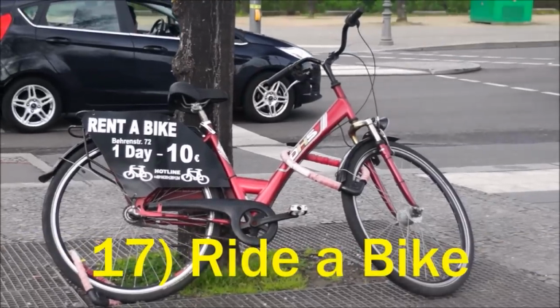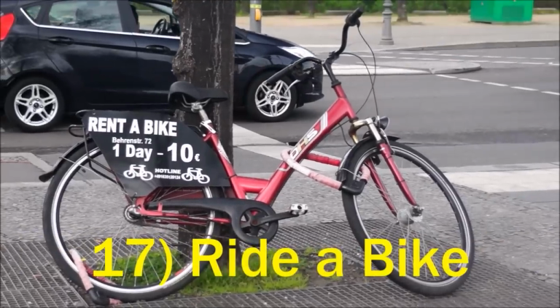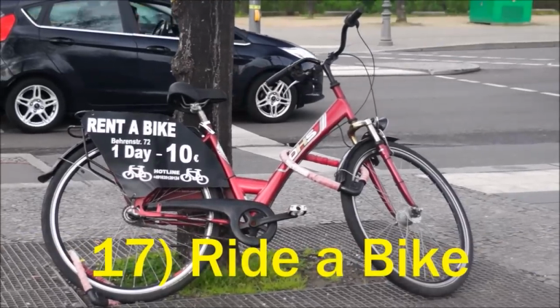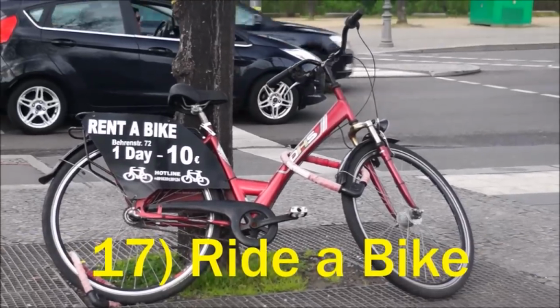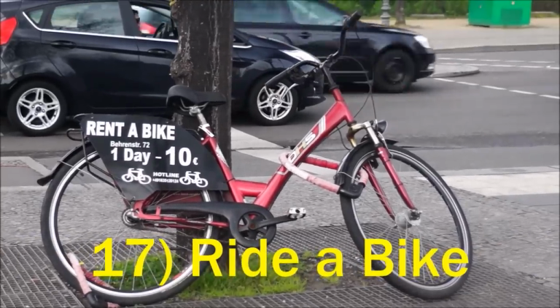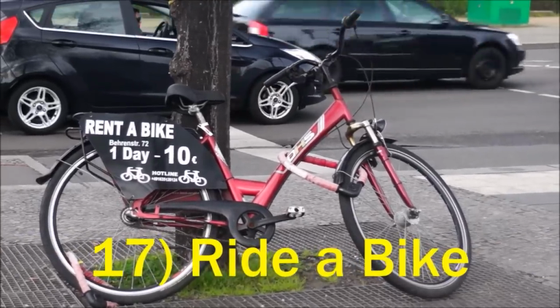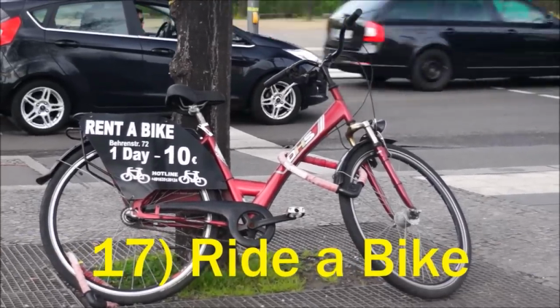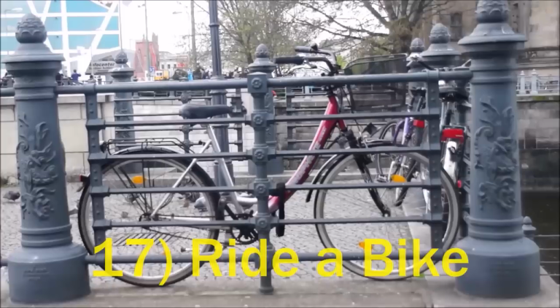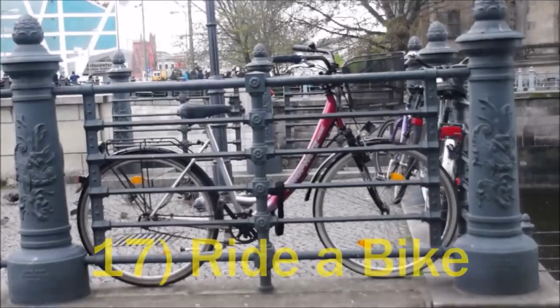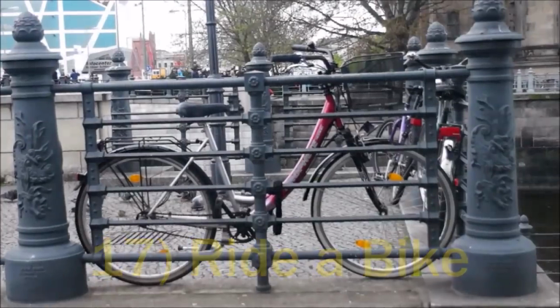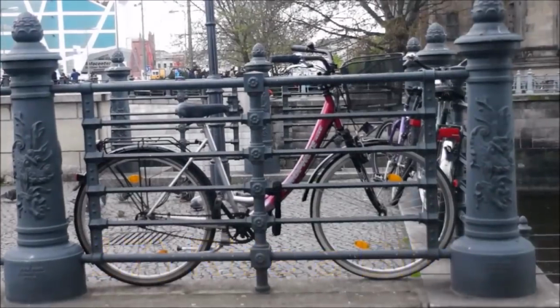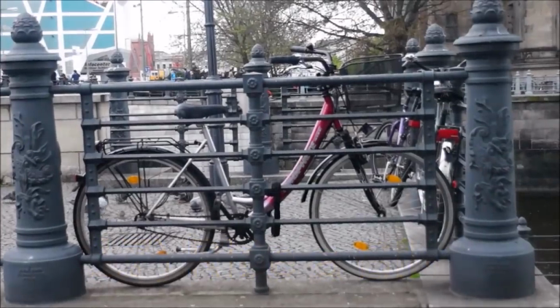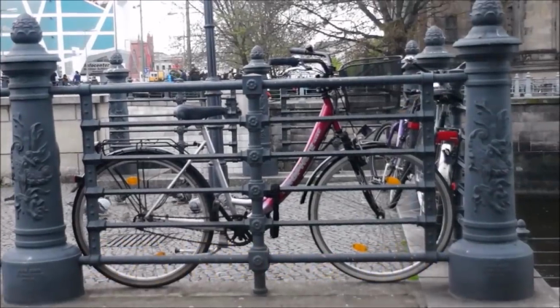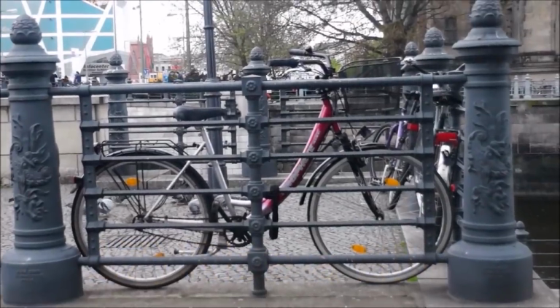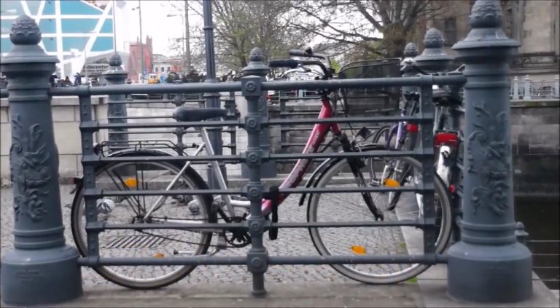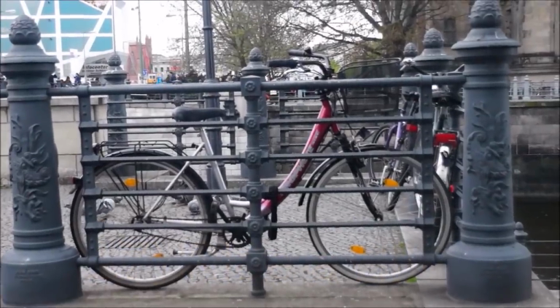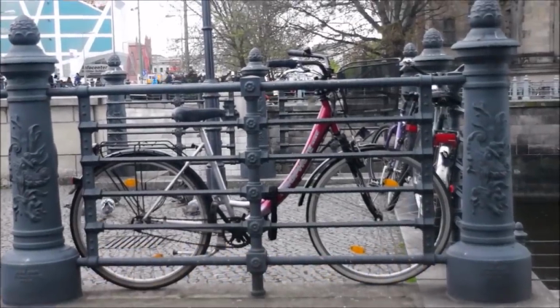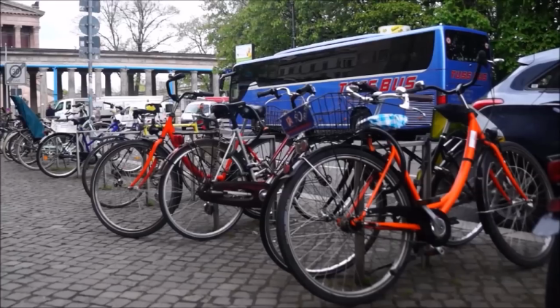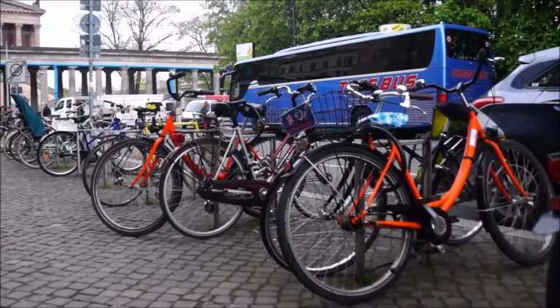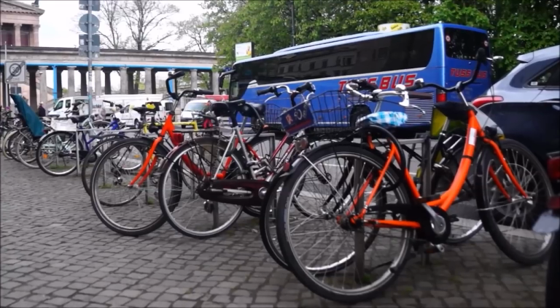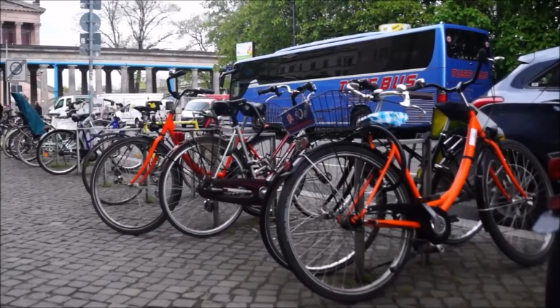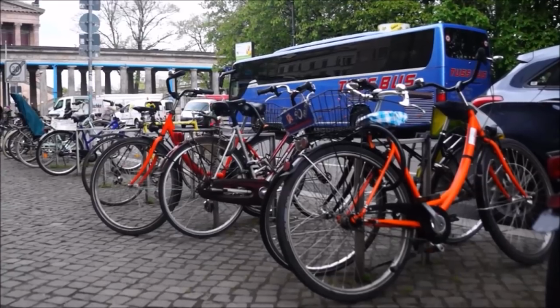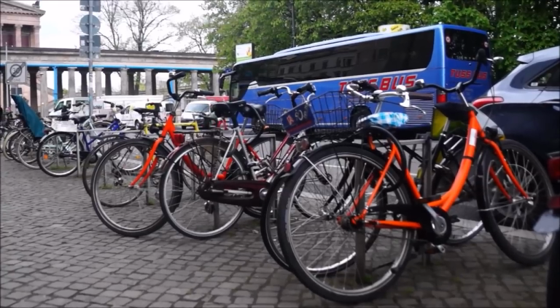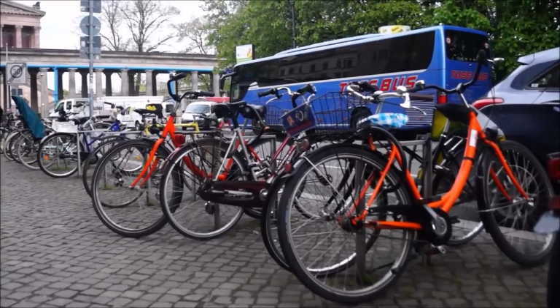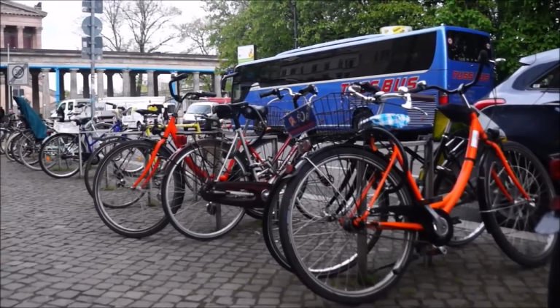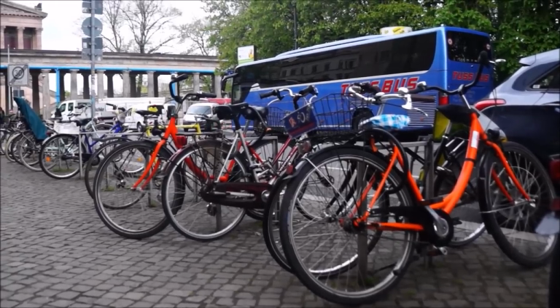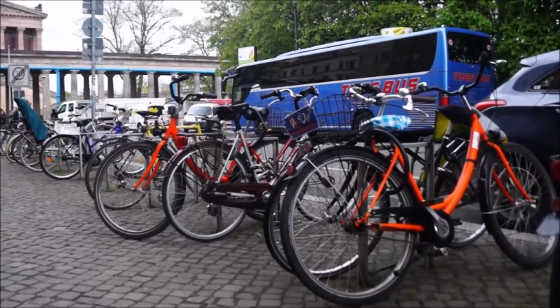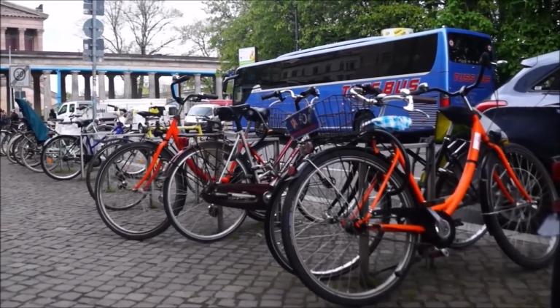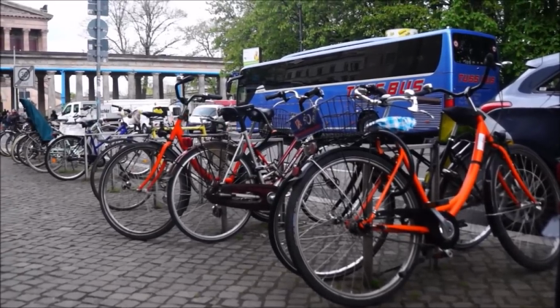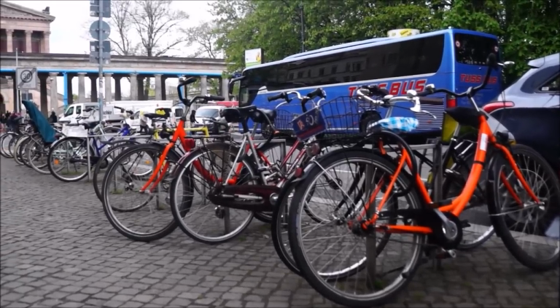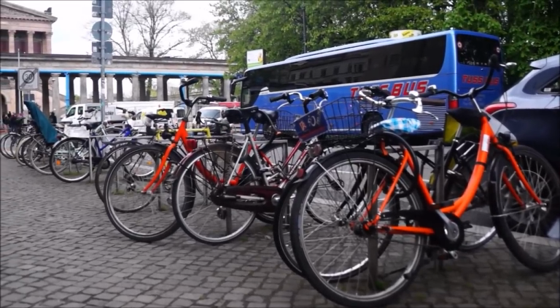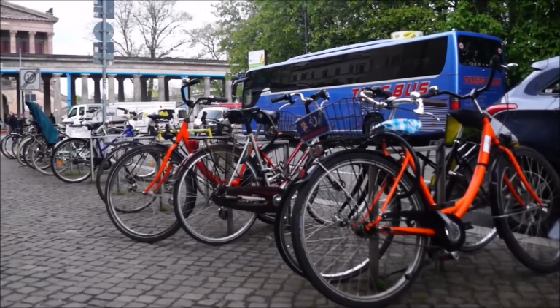Renting a bike is a great way to get around the city, and most places will rent out bikes for 10 Euros a day.